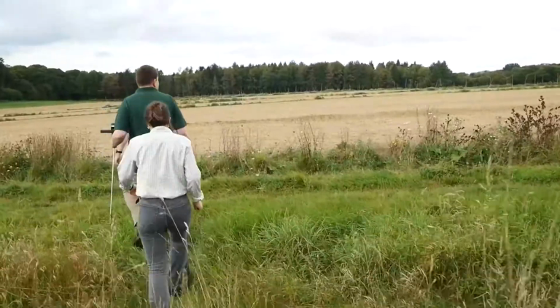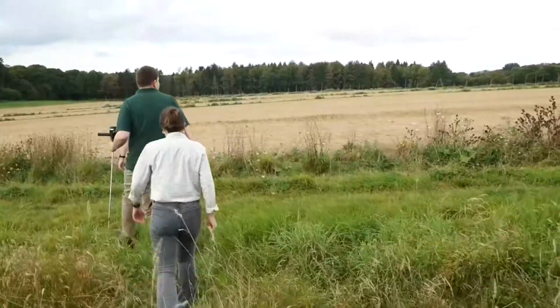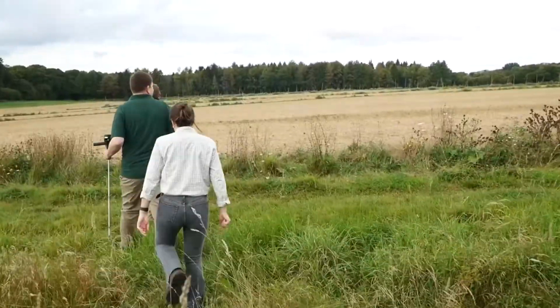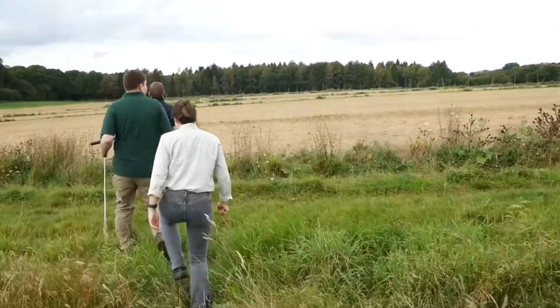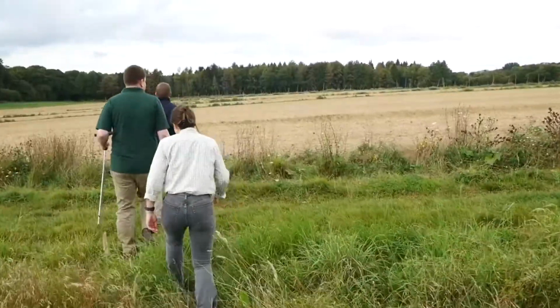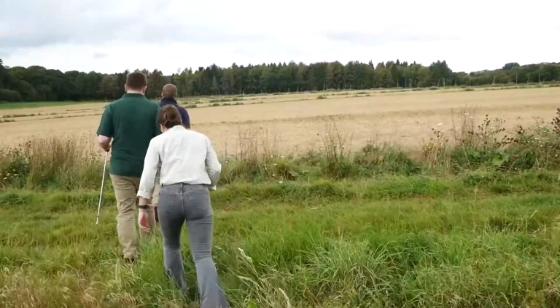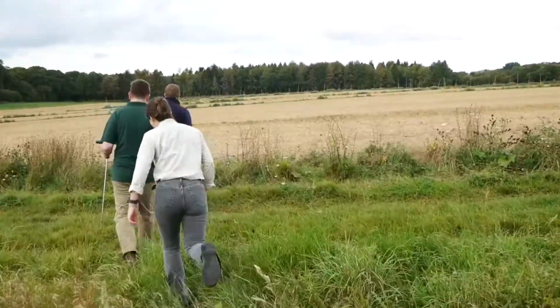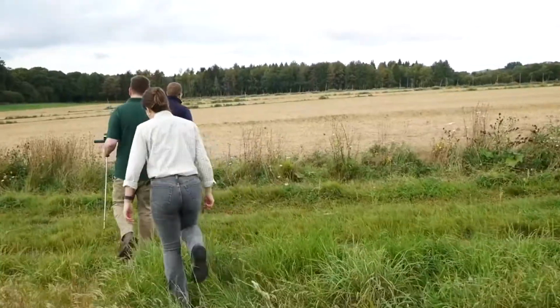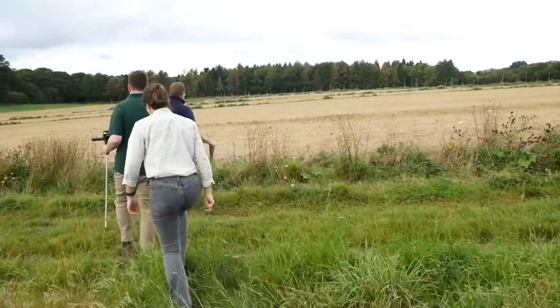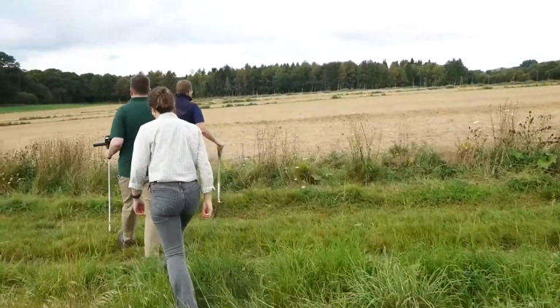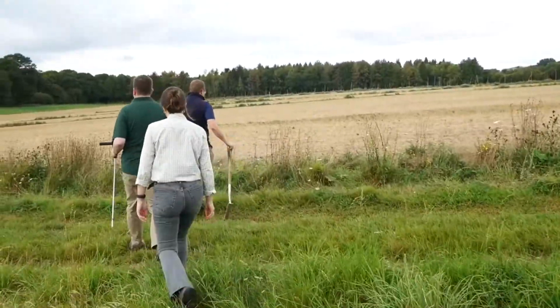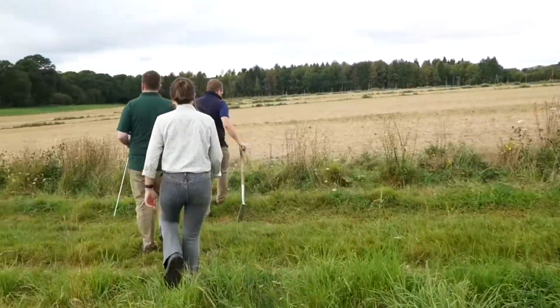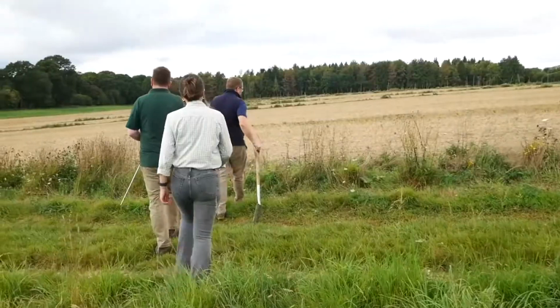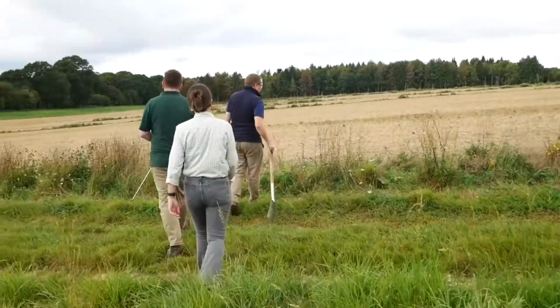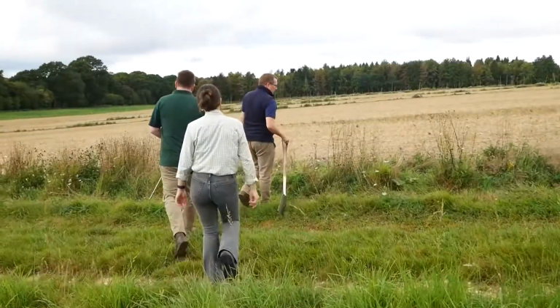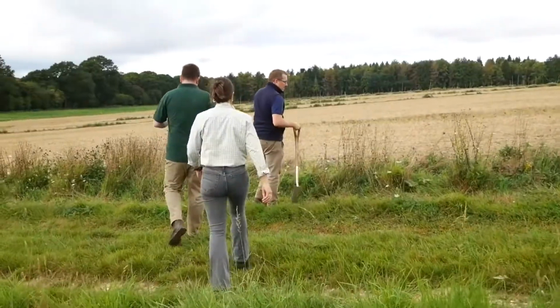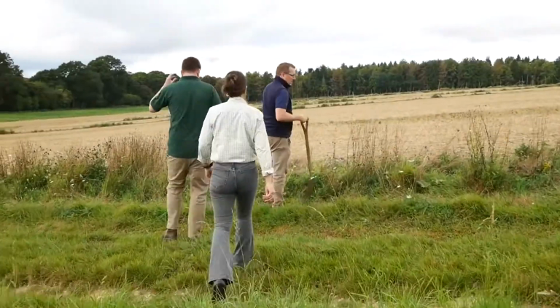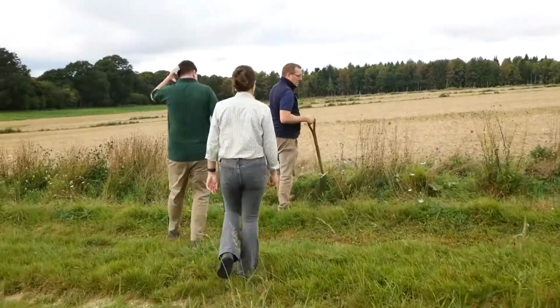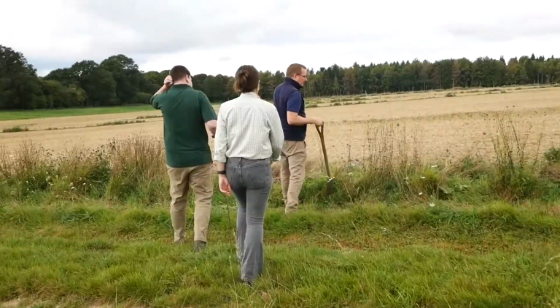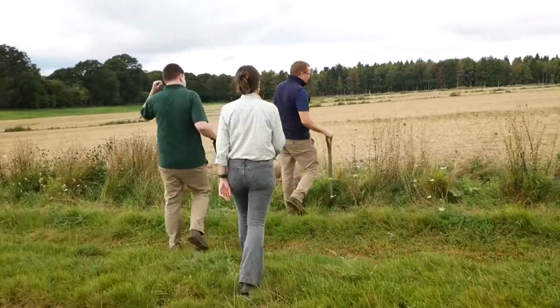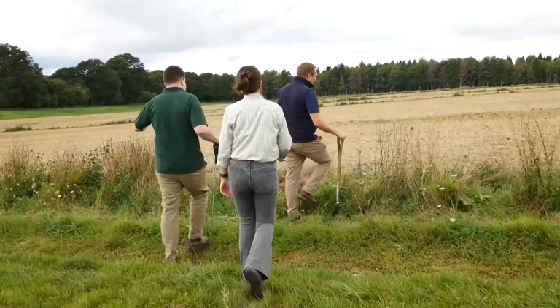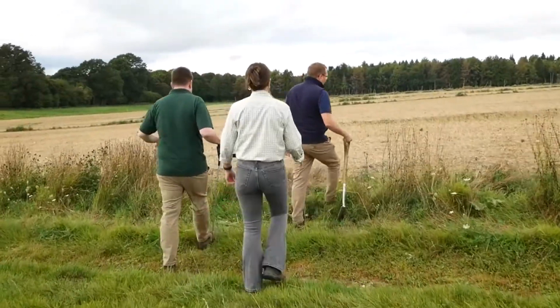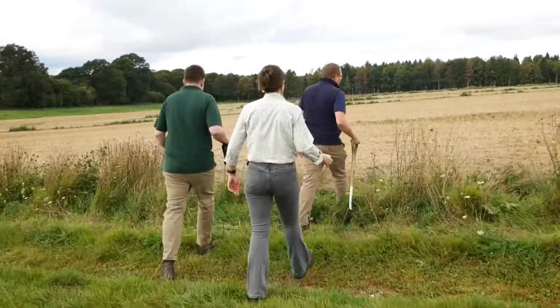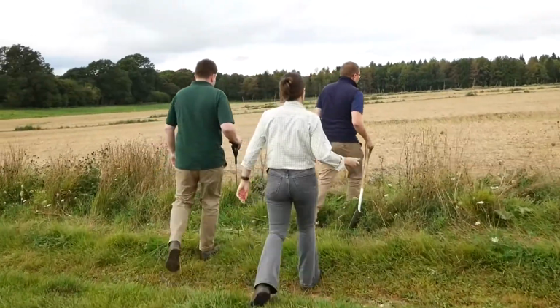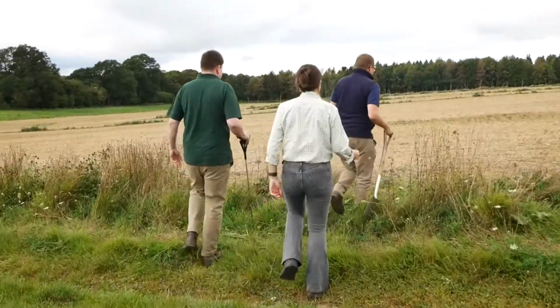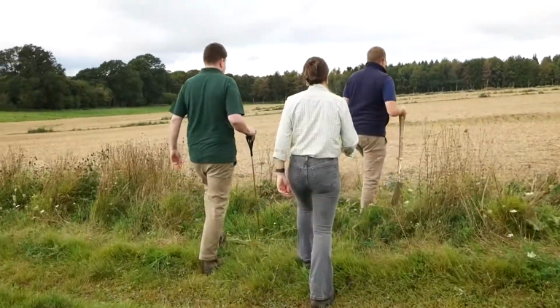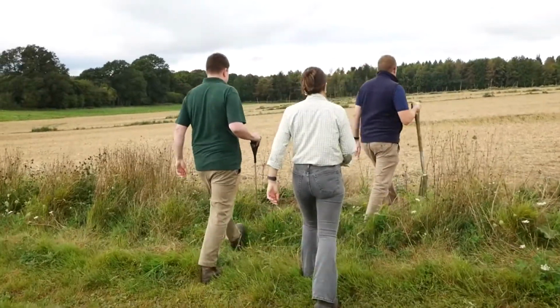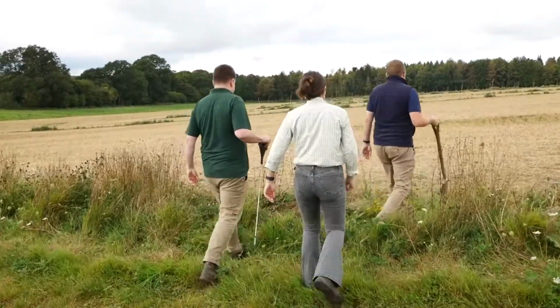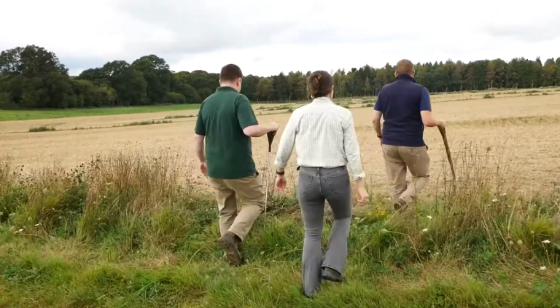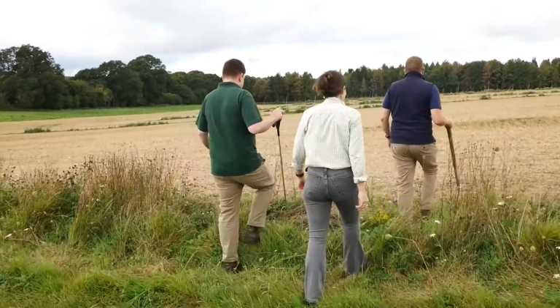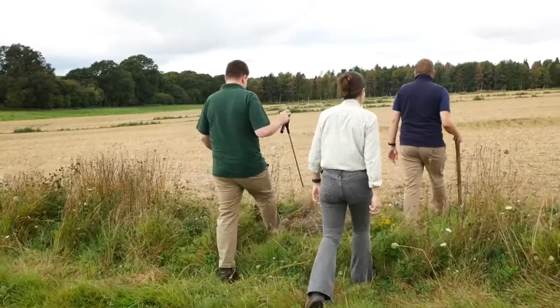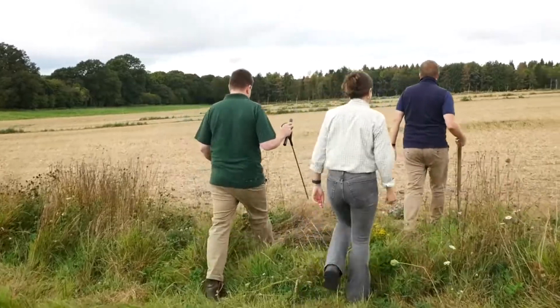I'm Rob Idderson, I'm catchment sensitive farm advisor for the catchment of the rivers Test and Itchen.